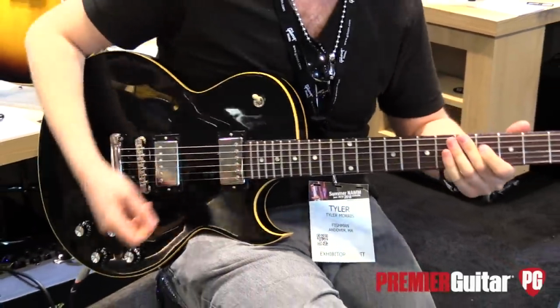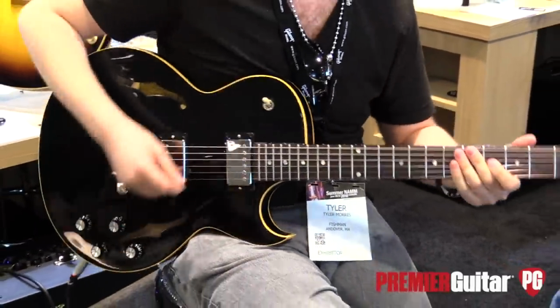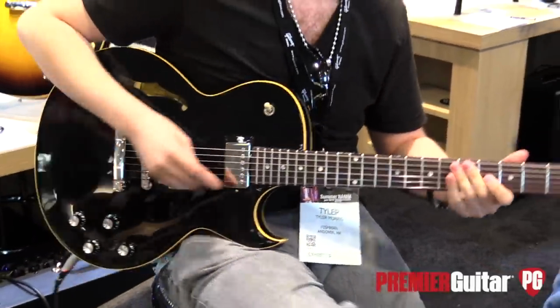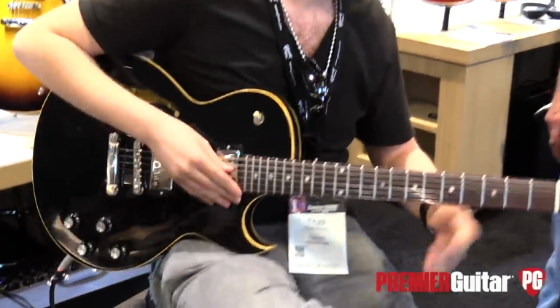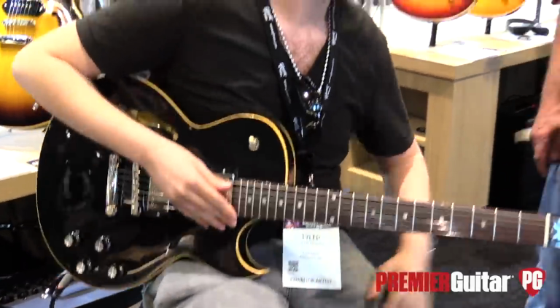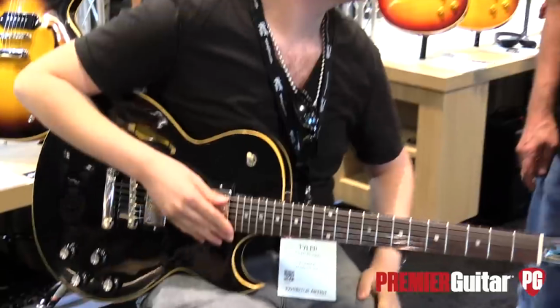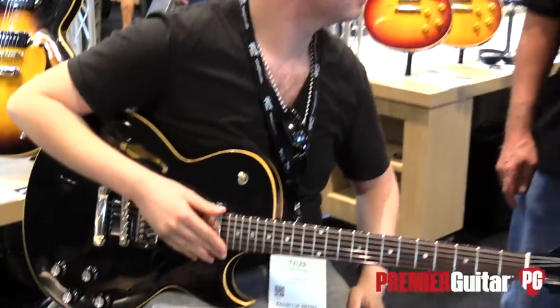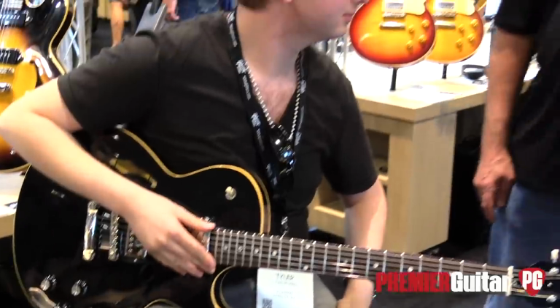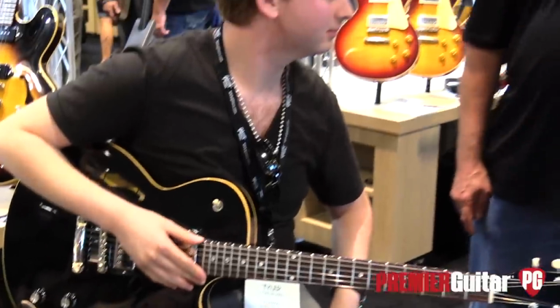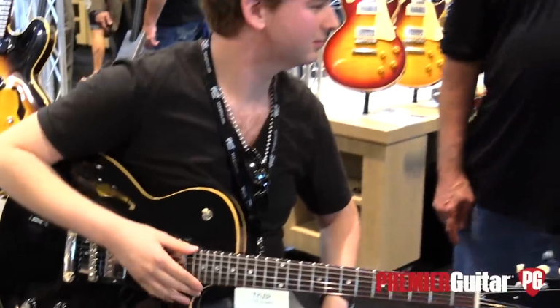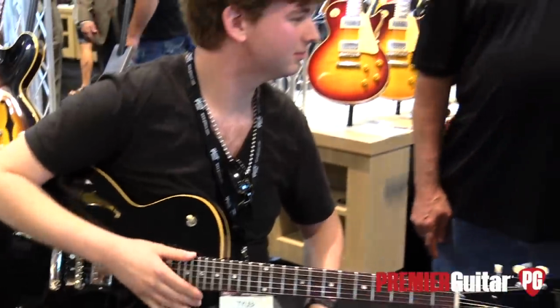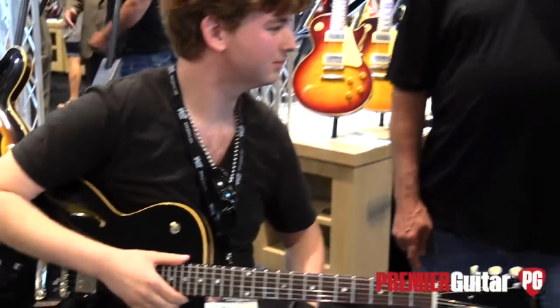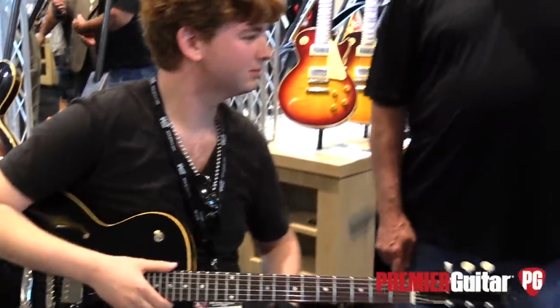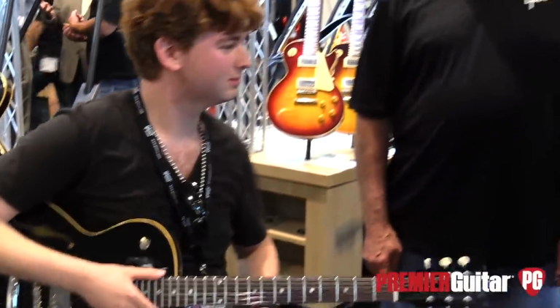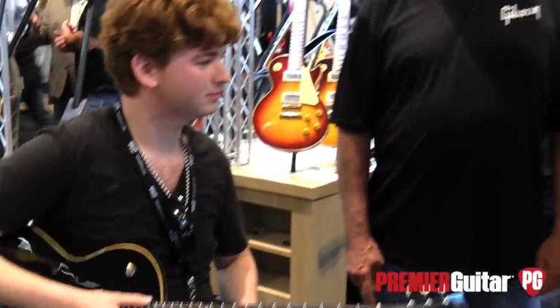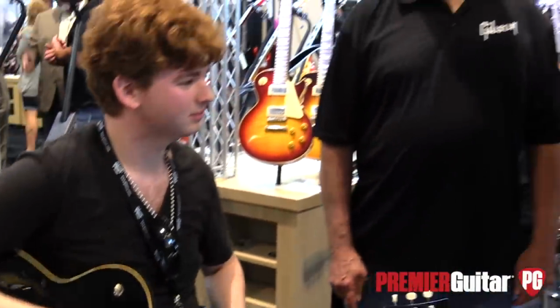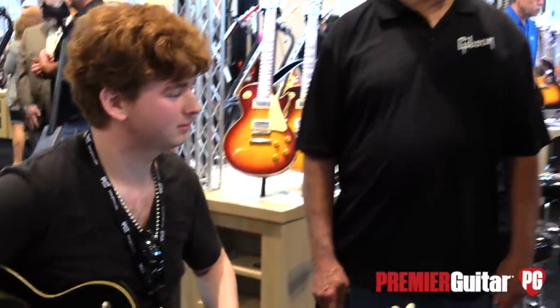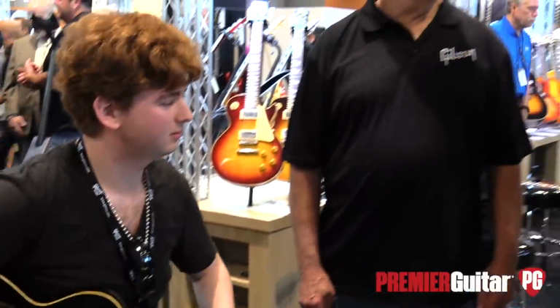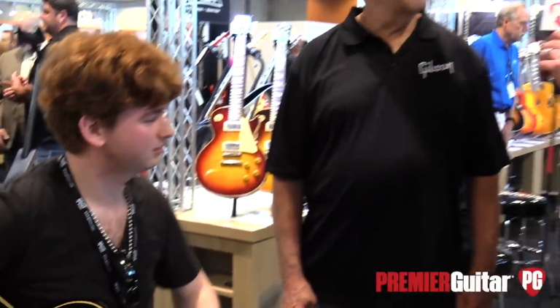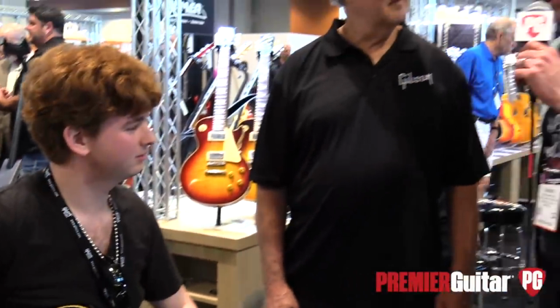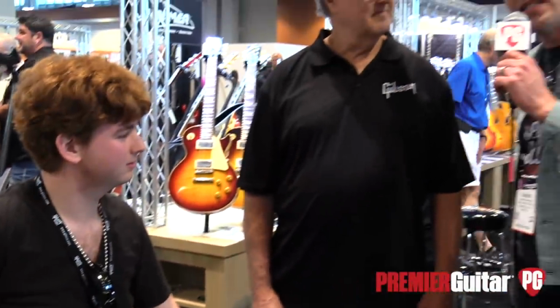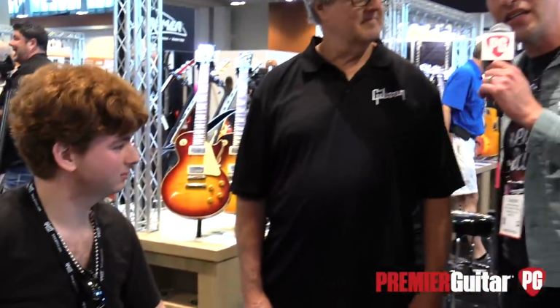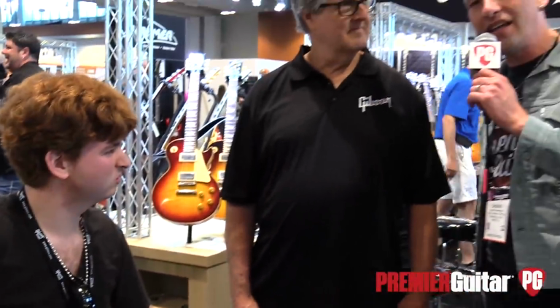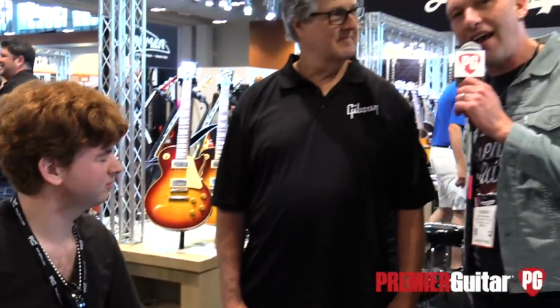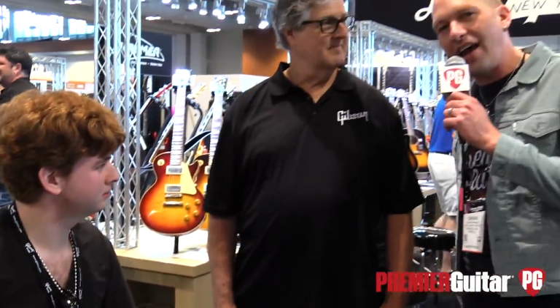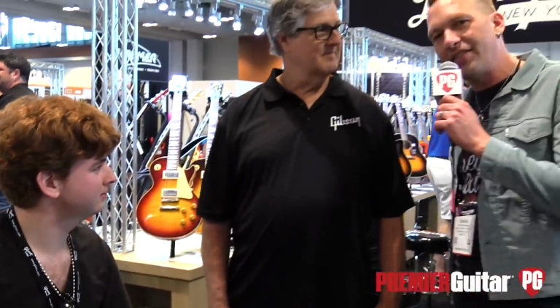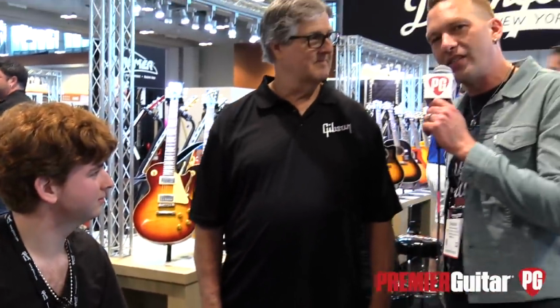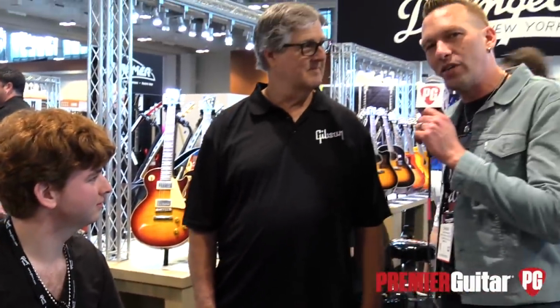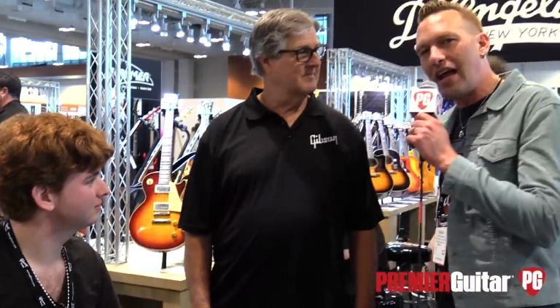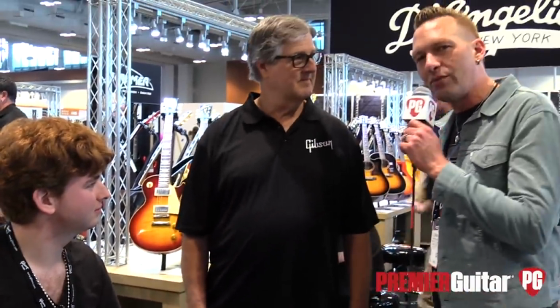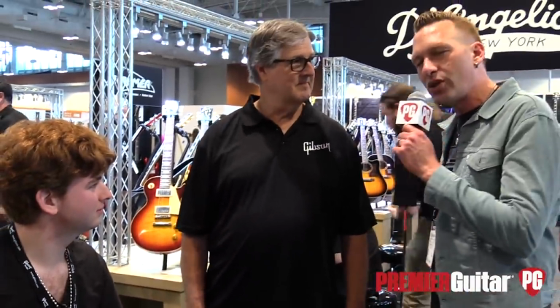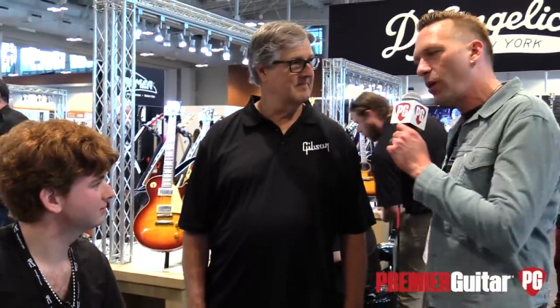Hey guys, Sean Hammond with PremiereGuitar.com. We're in Nashville, Tennessee at the Summer NAMM Show.